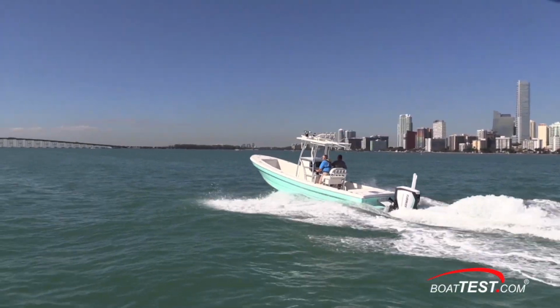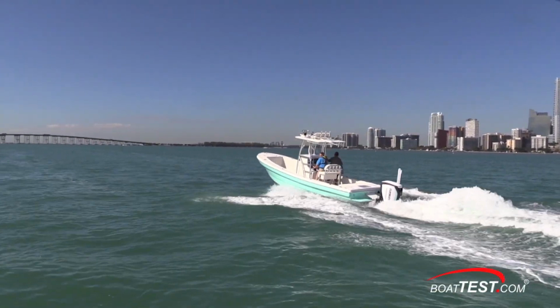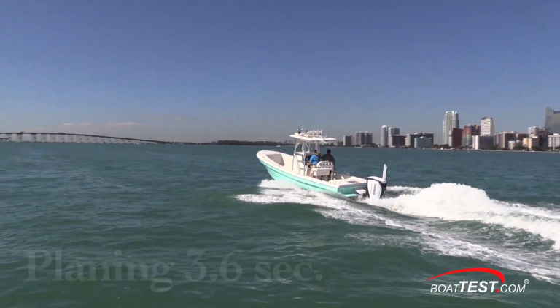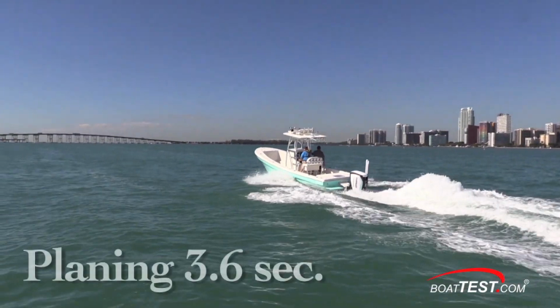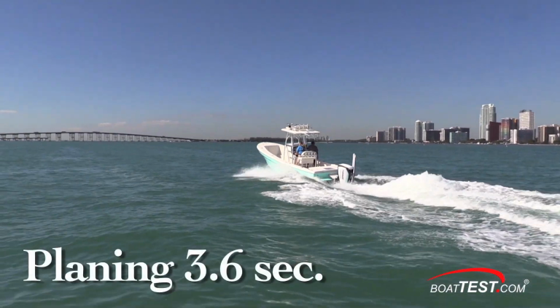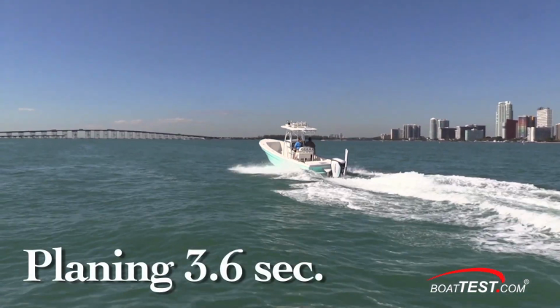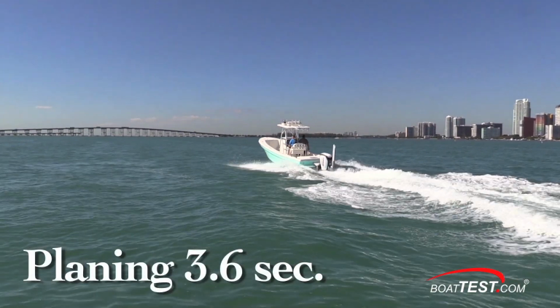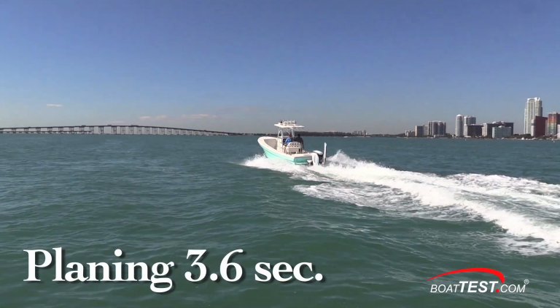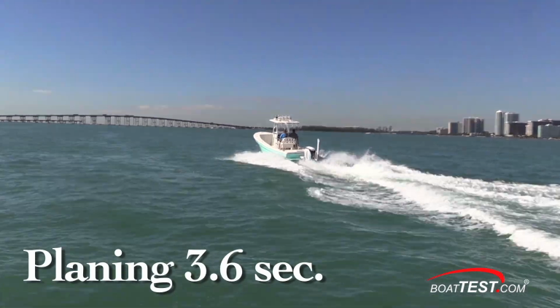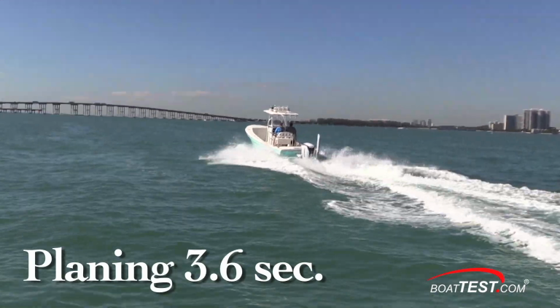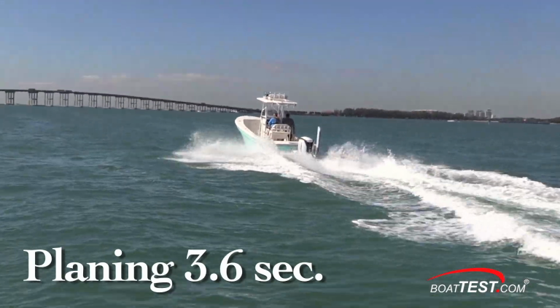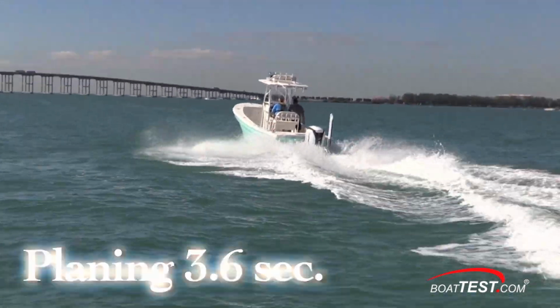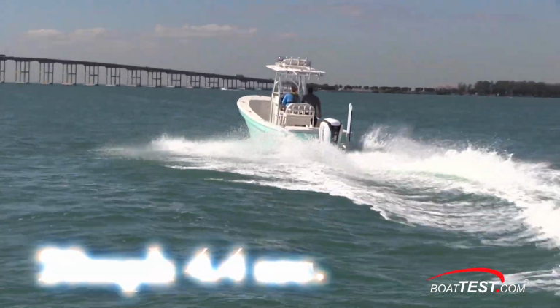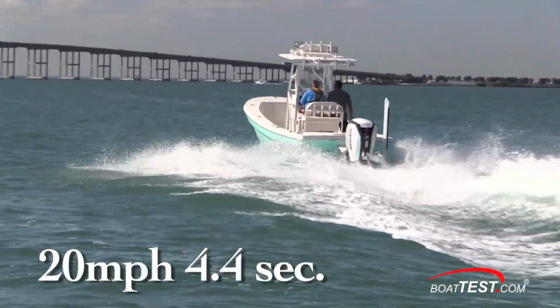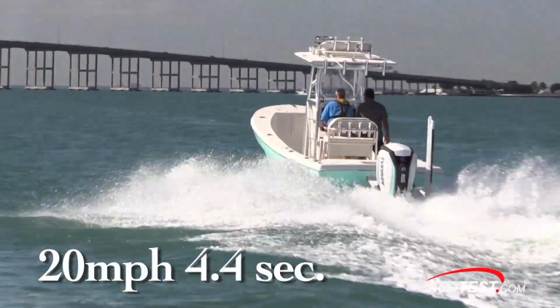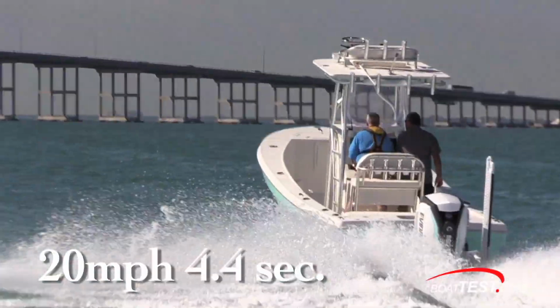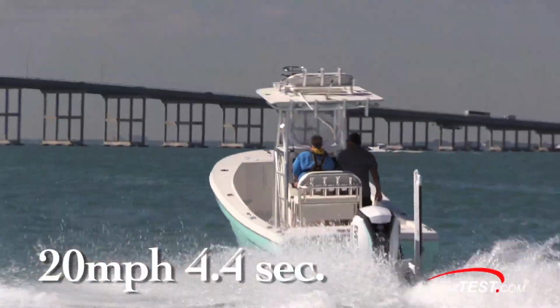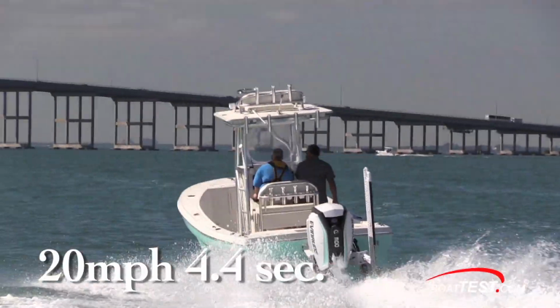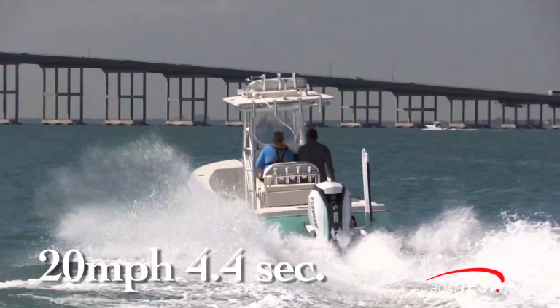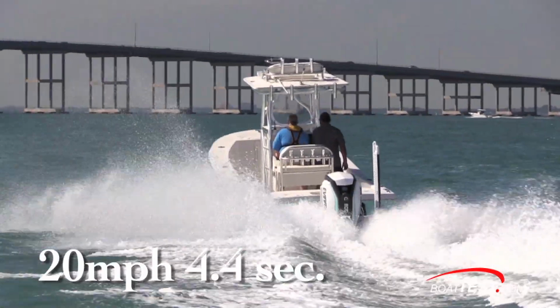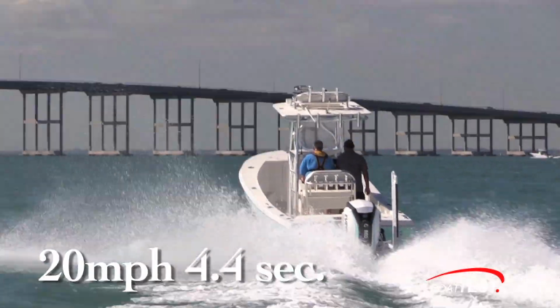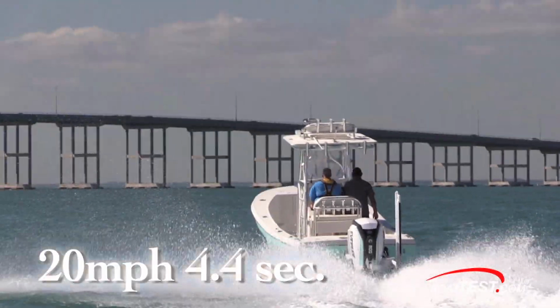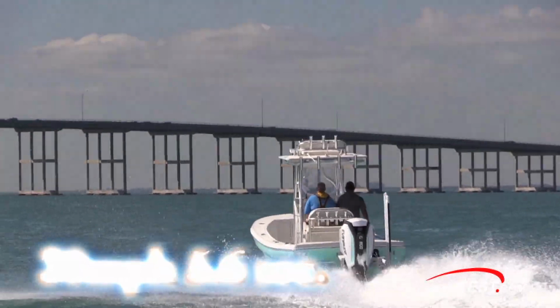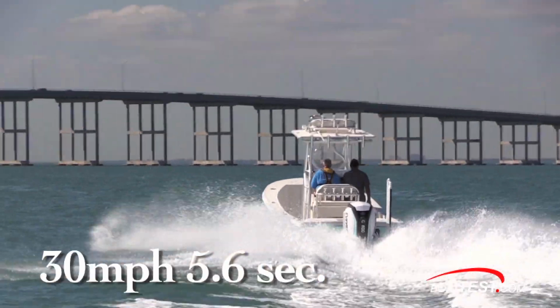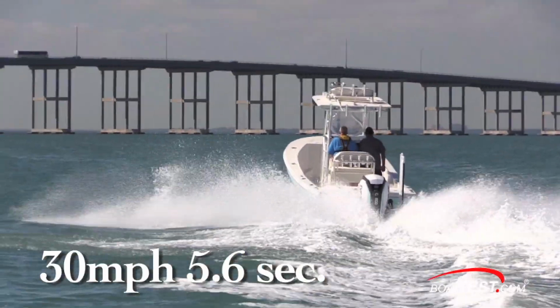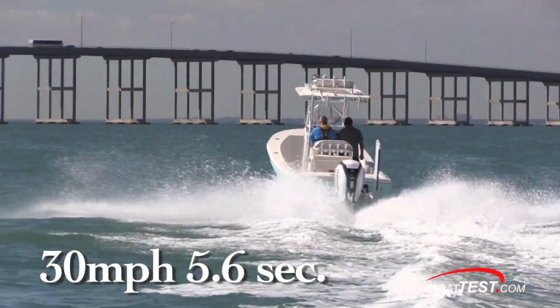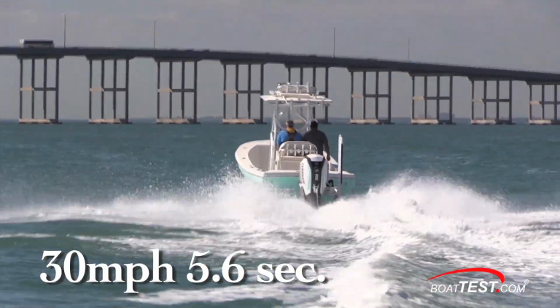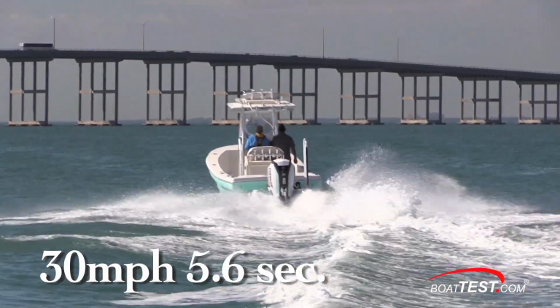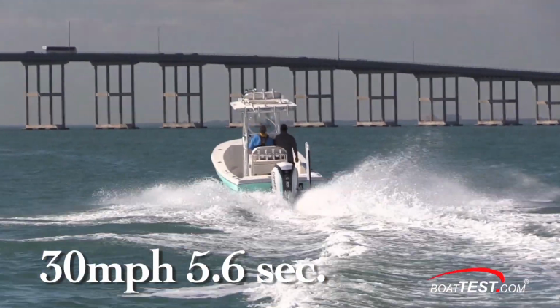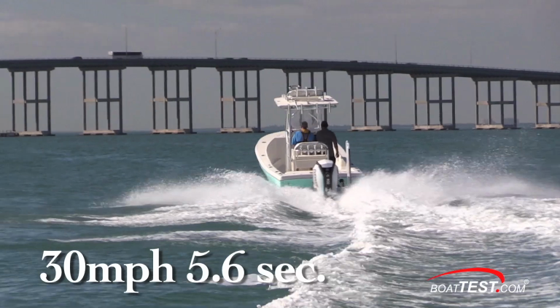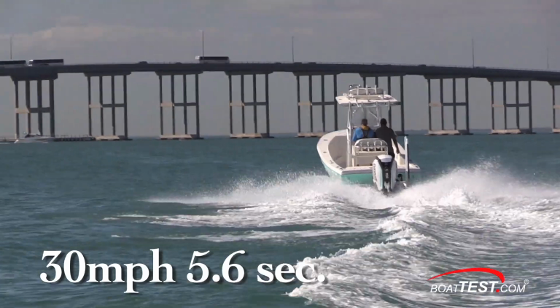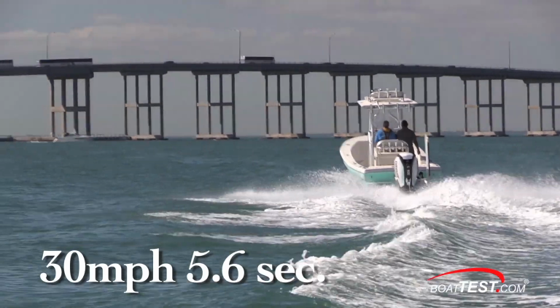We reached planing speed in 3.6 seconds, 20 miles per hour came and went in 4.4 seconds, and we continued through 30 miles per hour in 5.6 seconds.